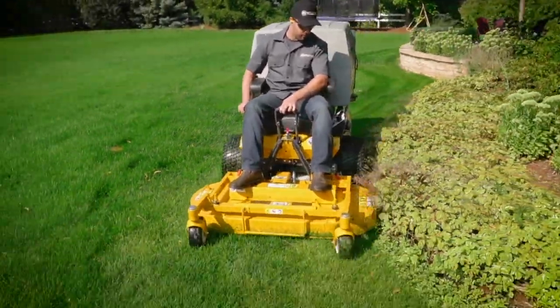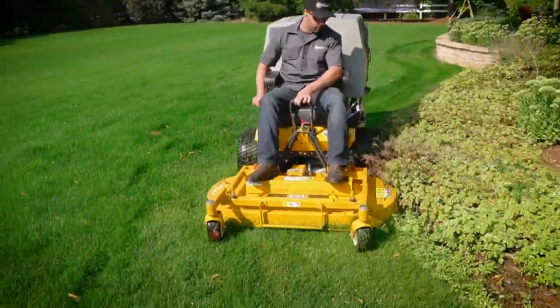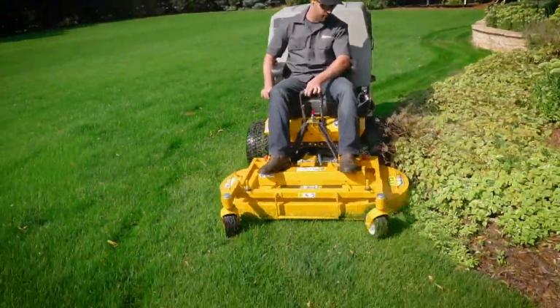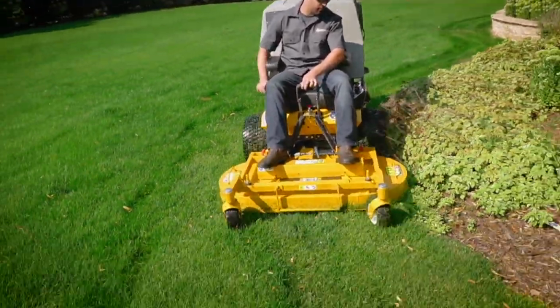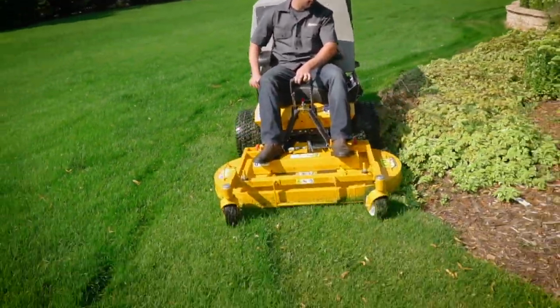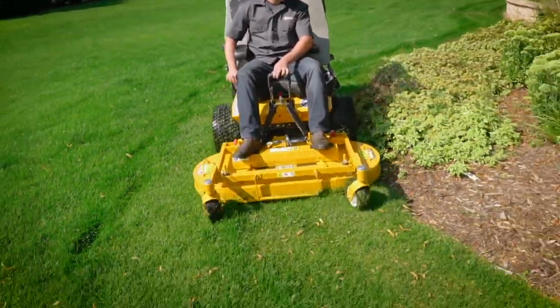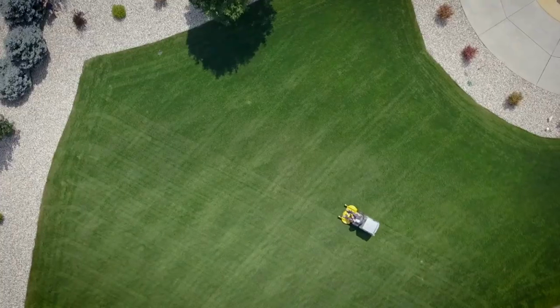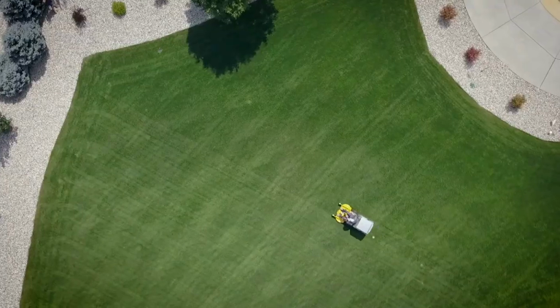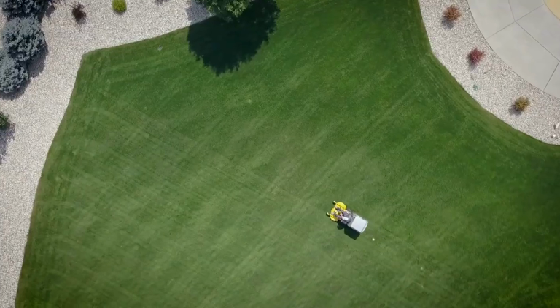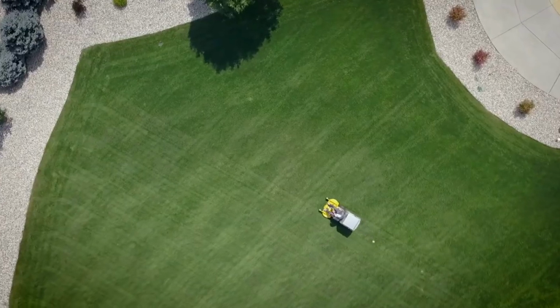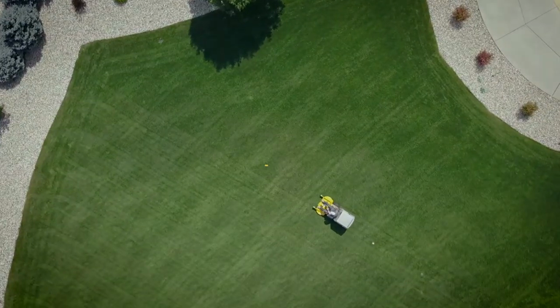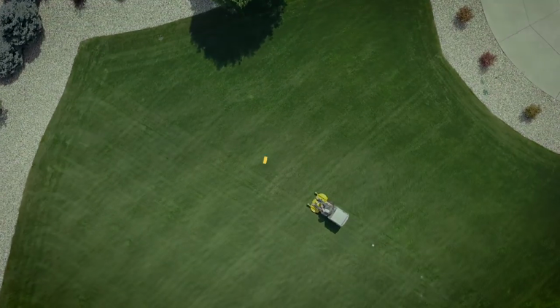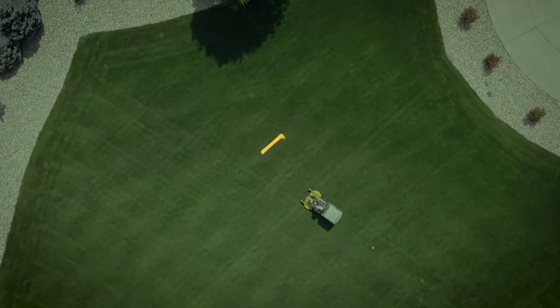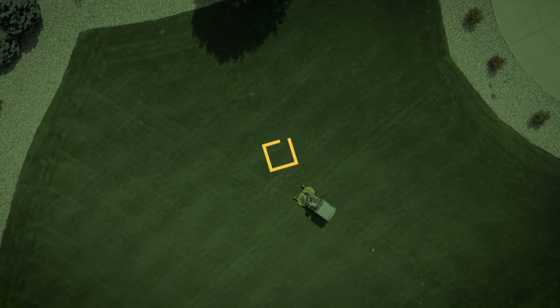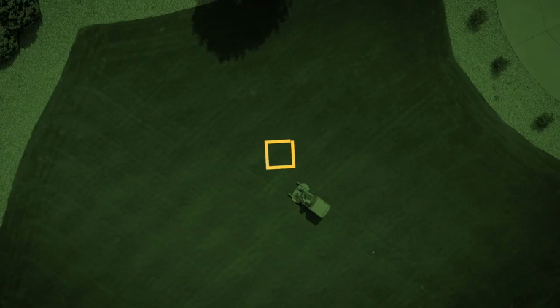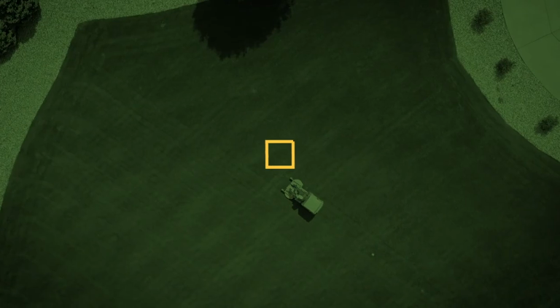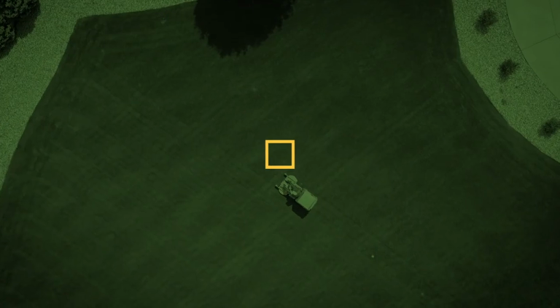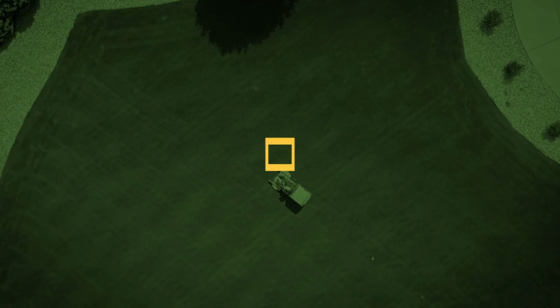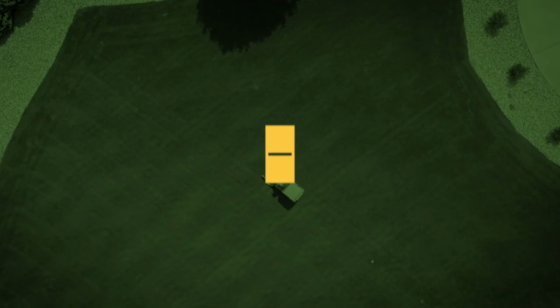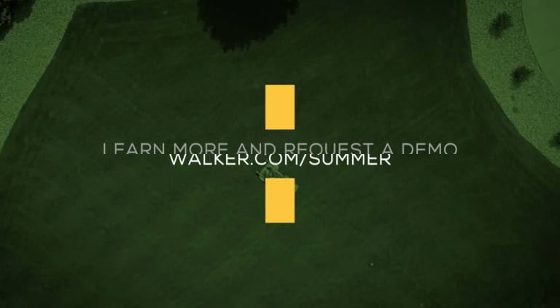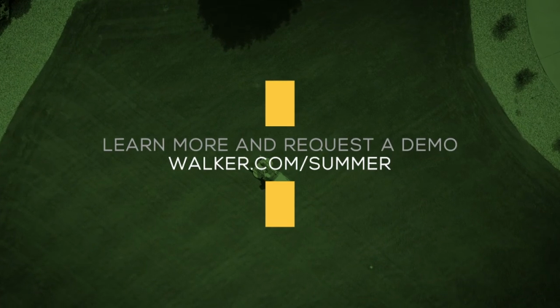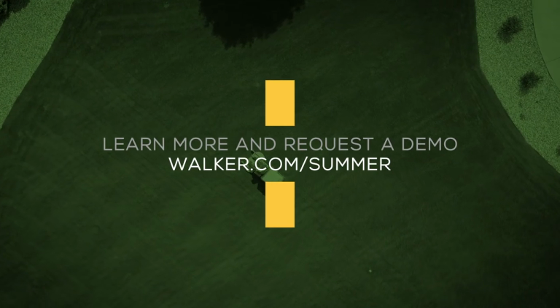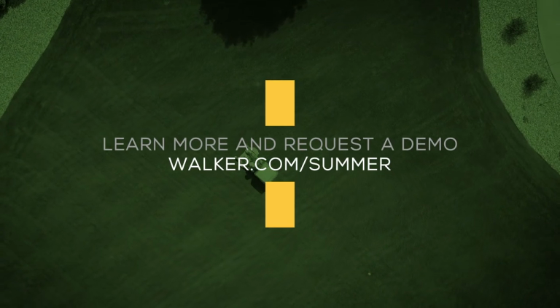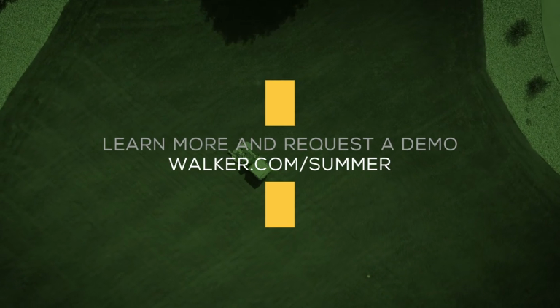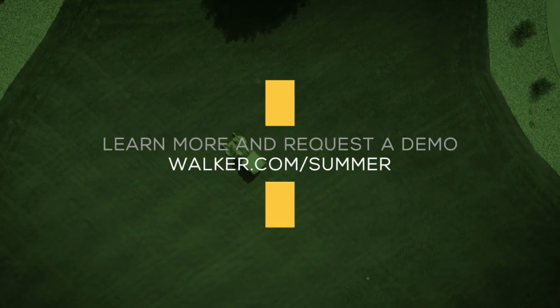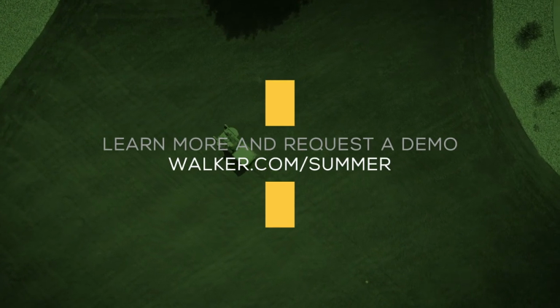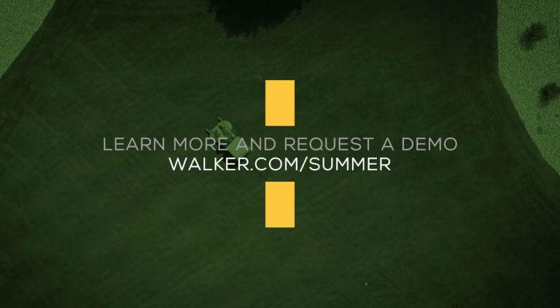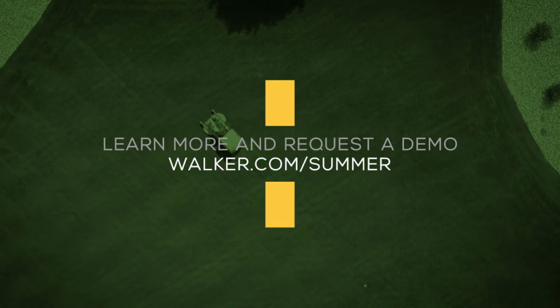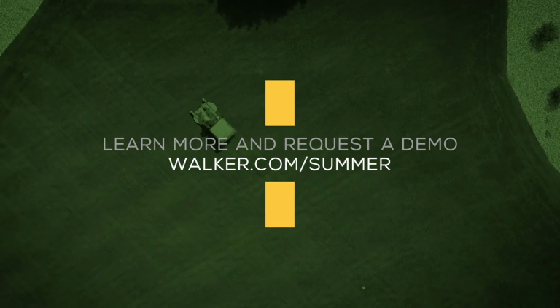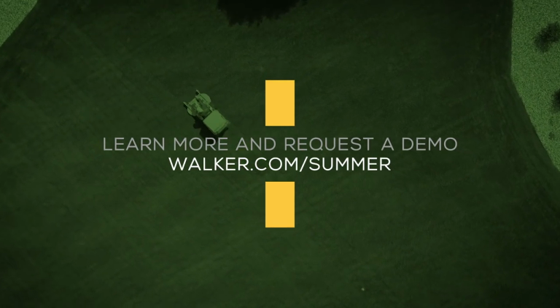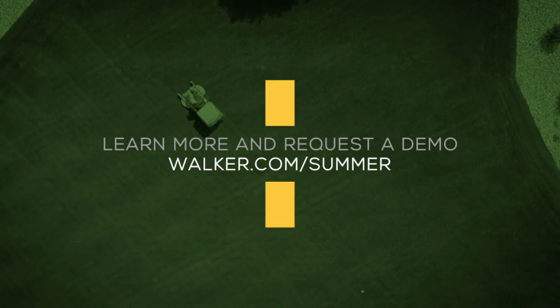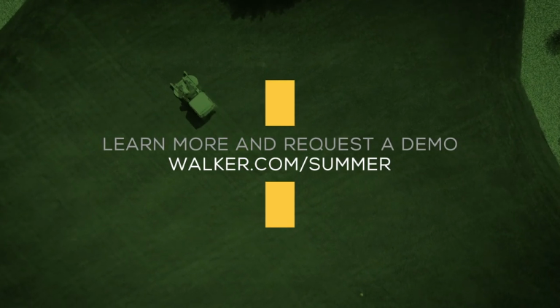To try a Walker mower equipped with the grass handling system, visit walker.com or contact your local dealer today.